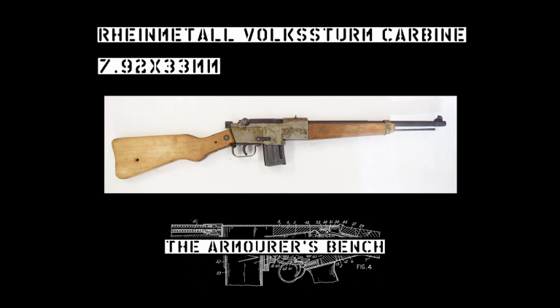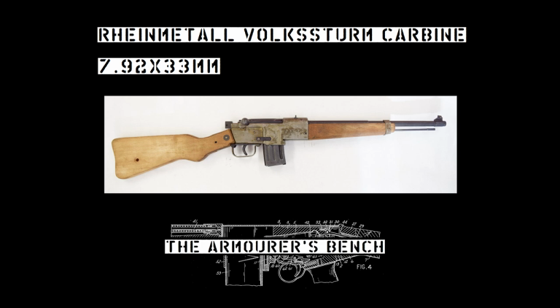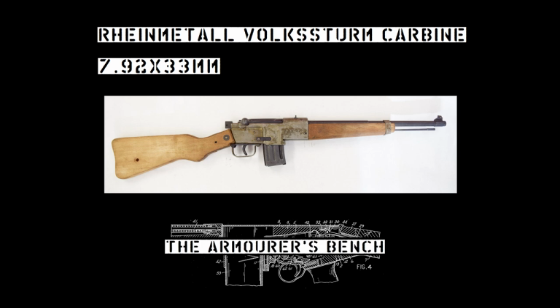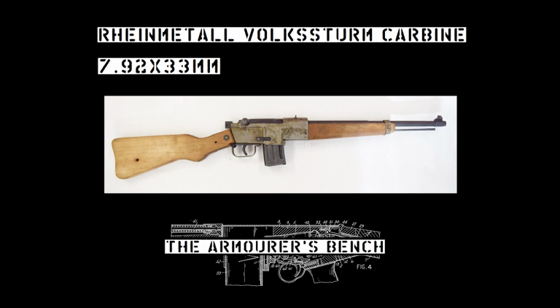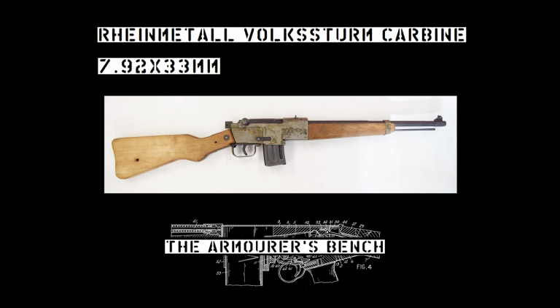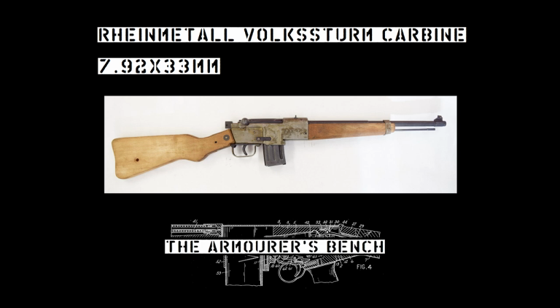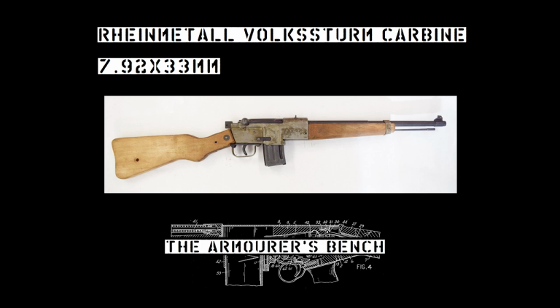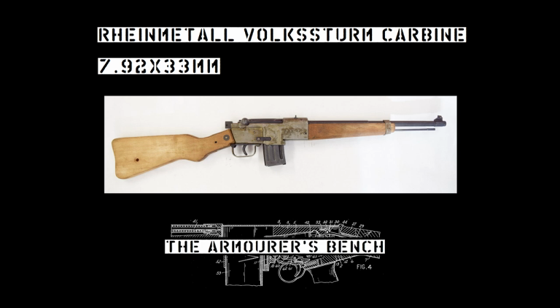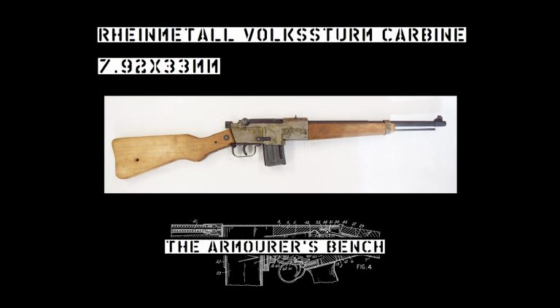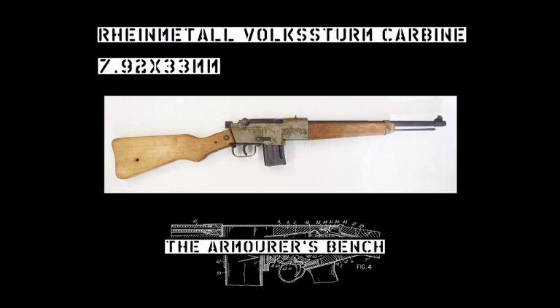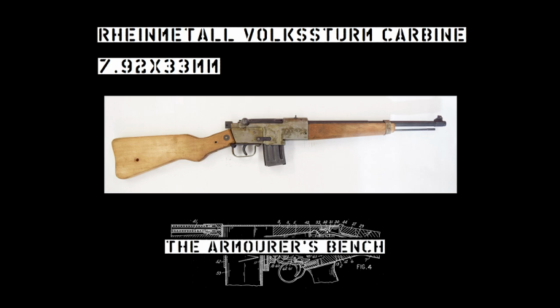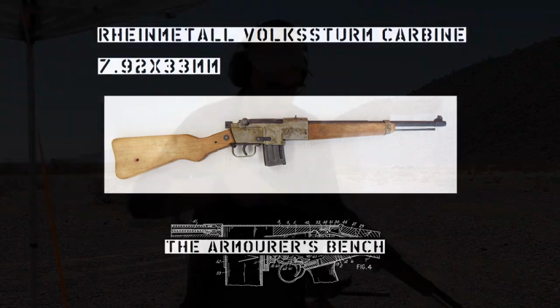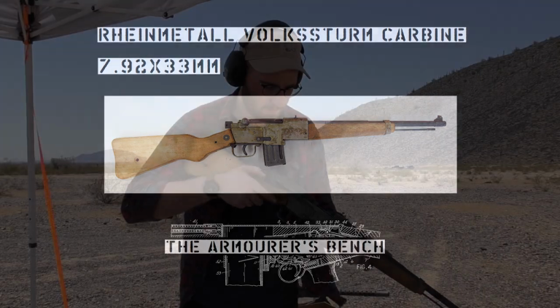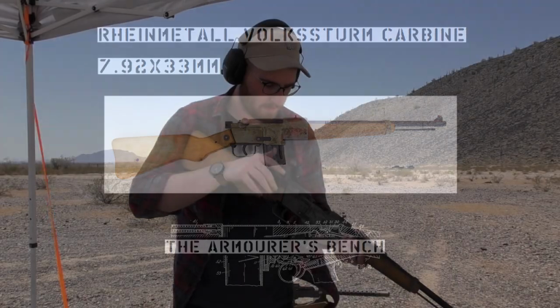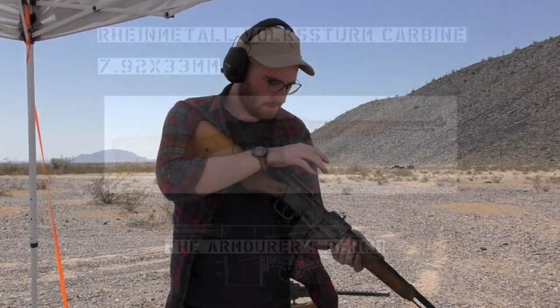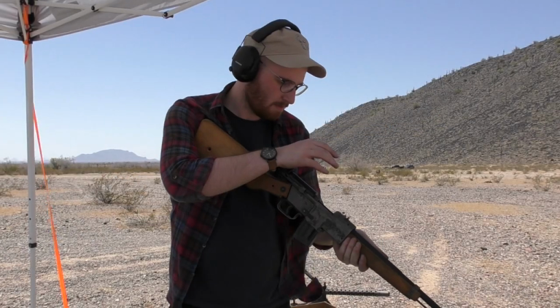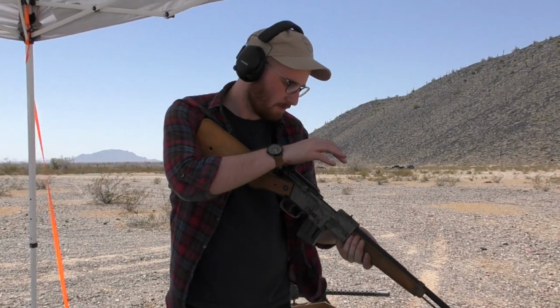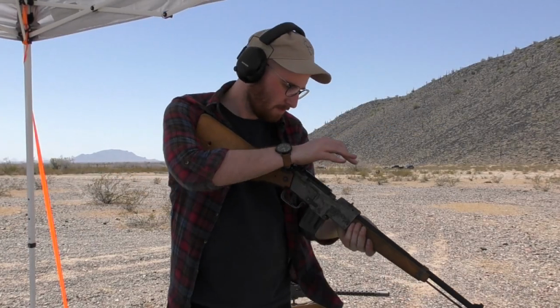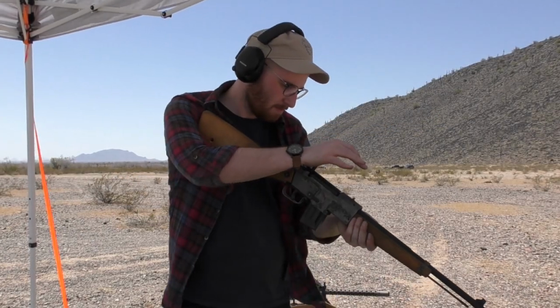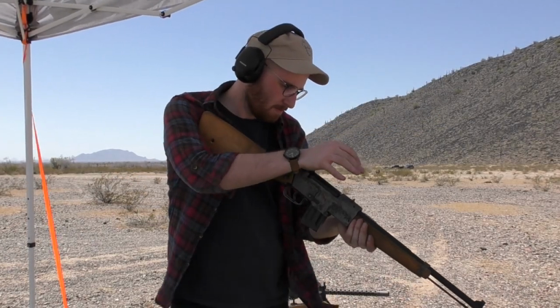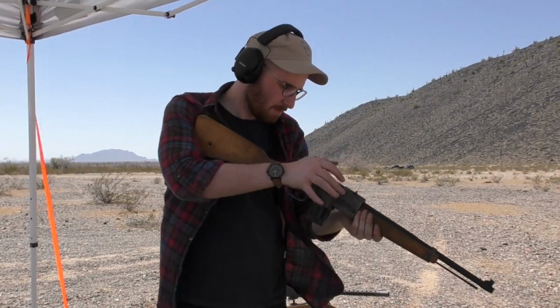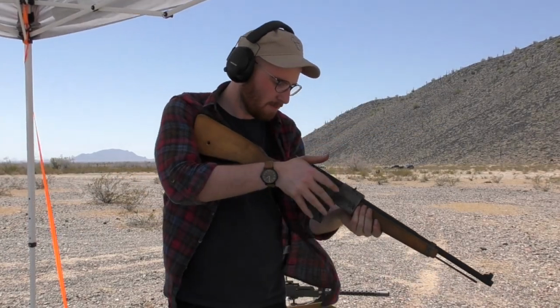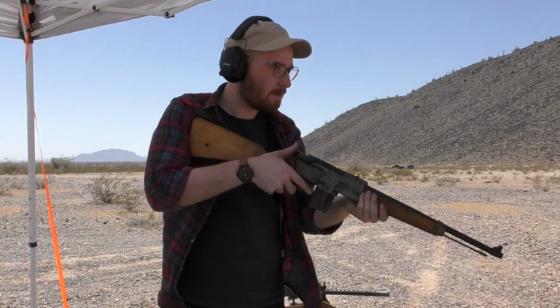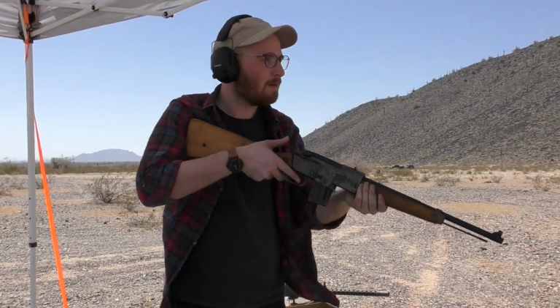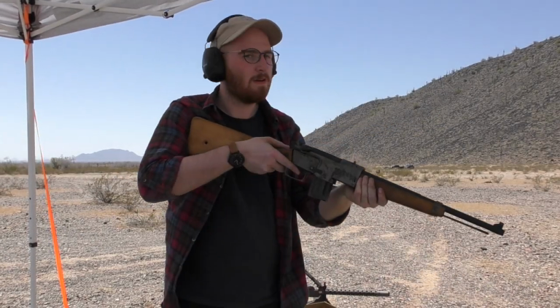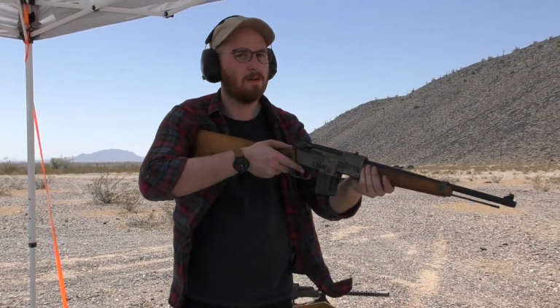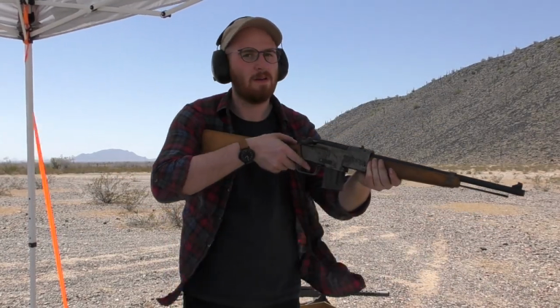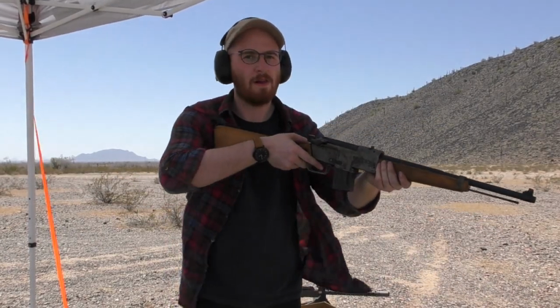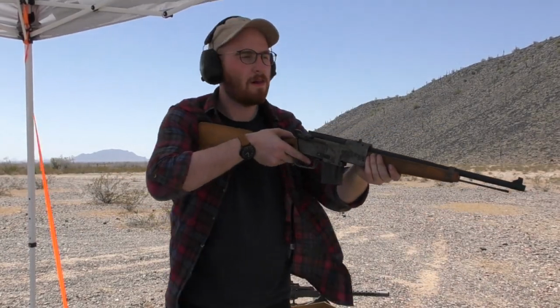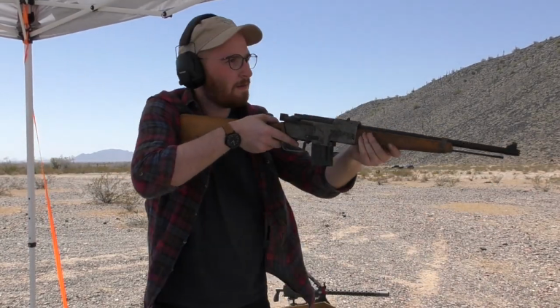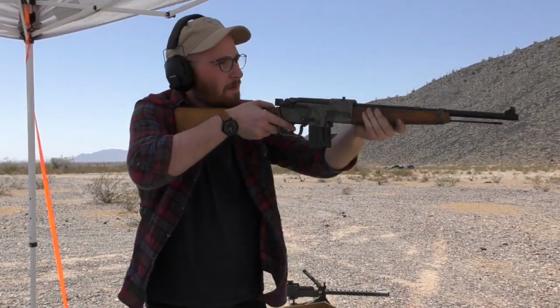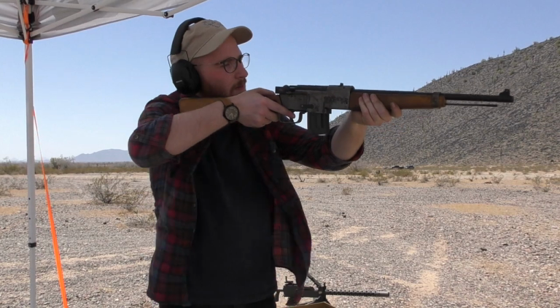Hi guys, welcome to another episode of the Armorer's Bench. Today we're taking a look at a replica of the Rheinmetall Volksturm Carbine.